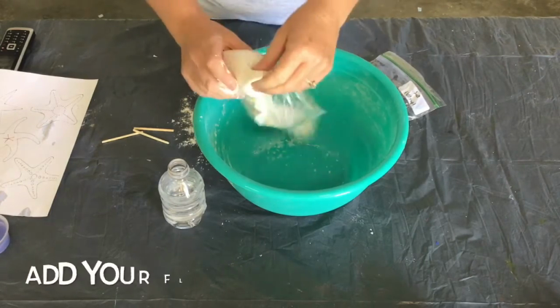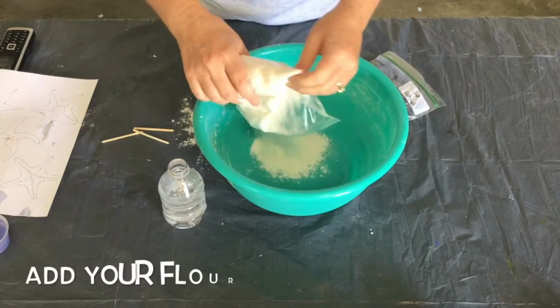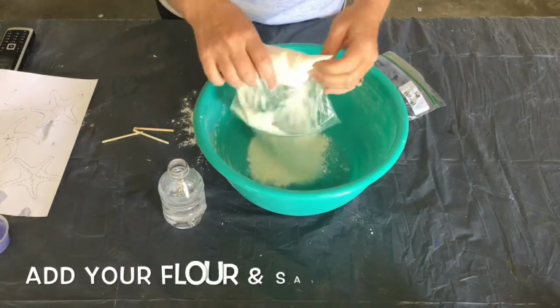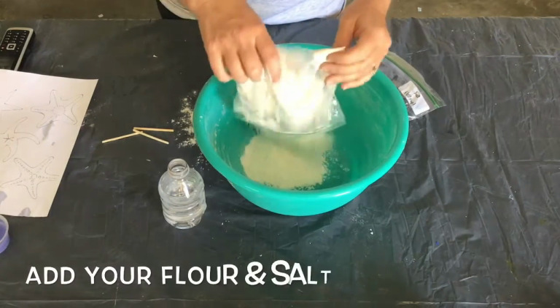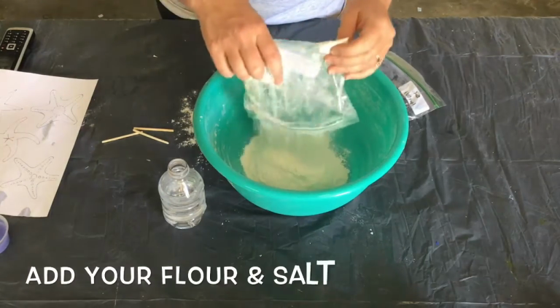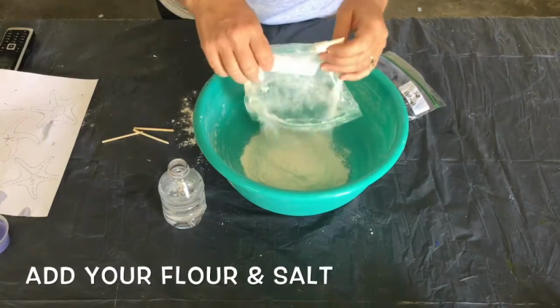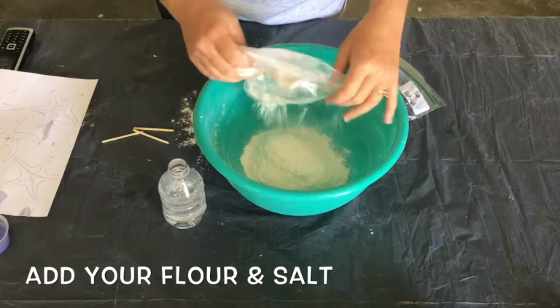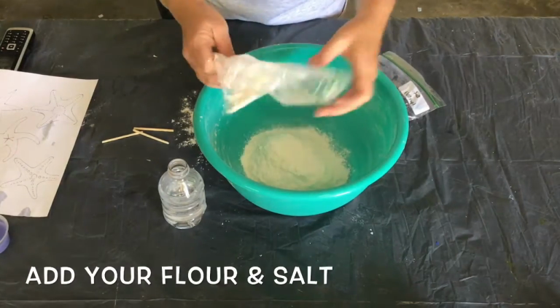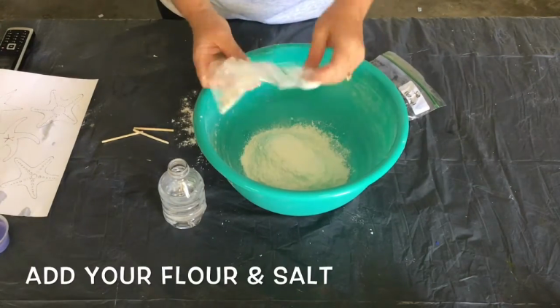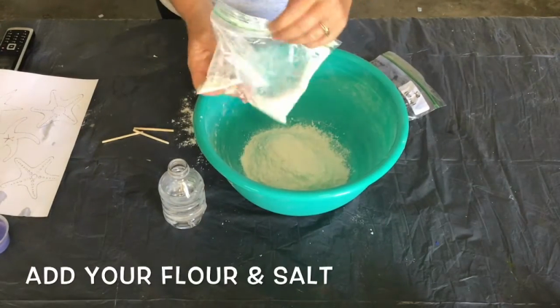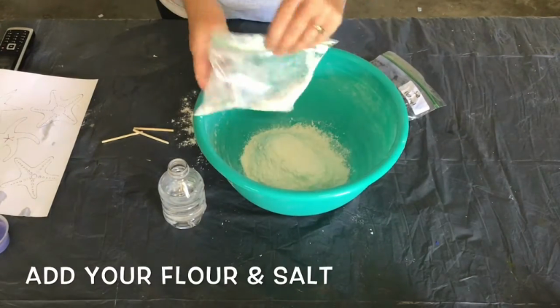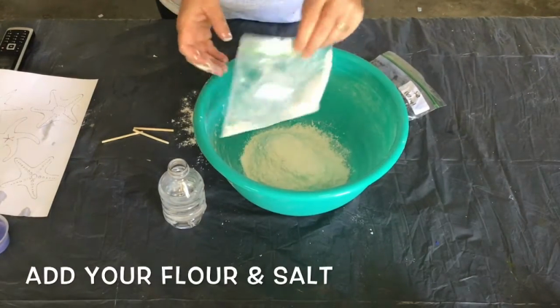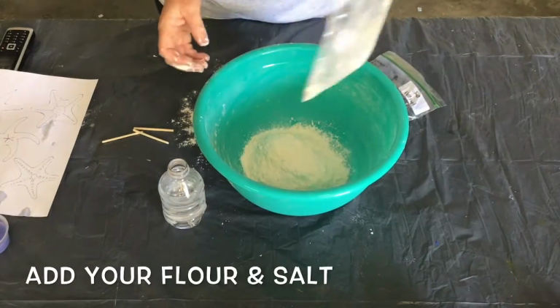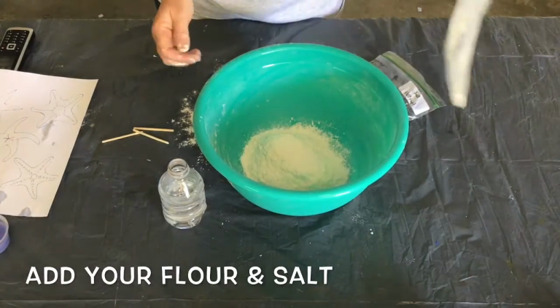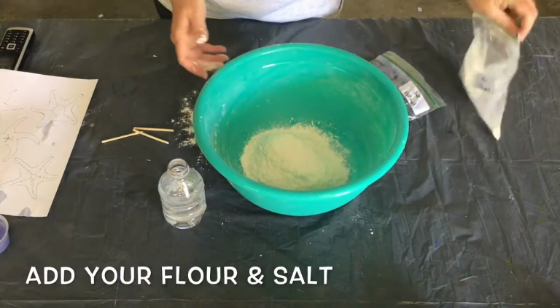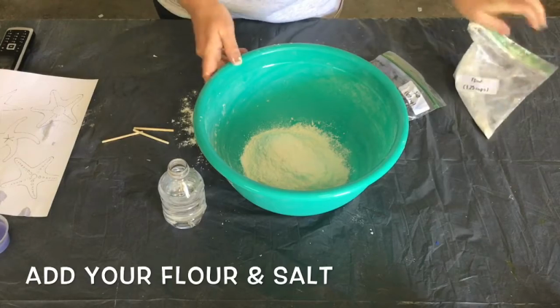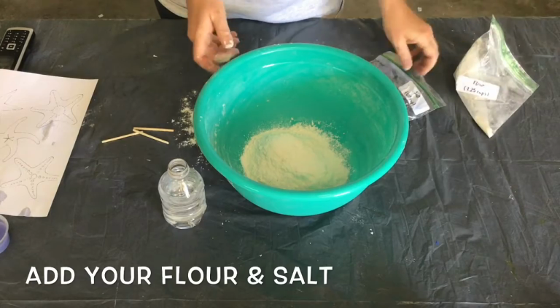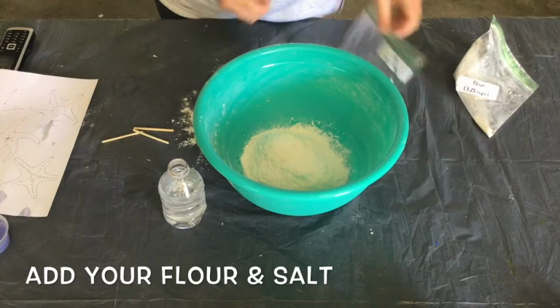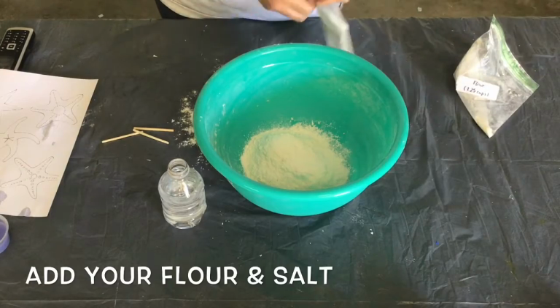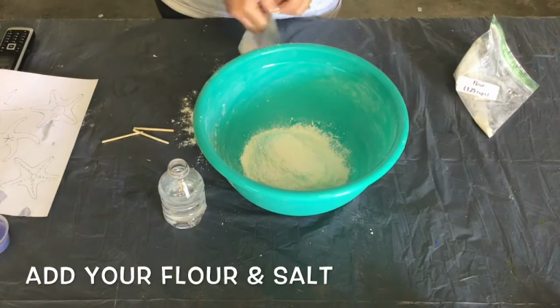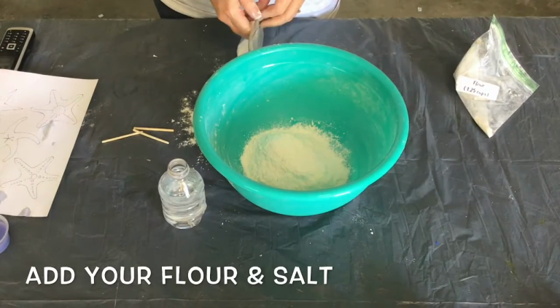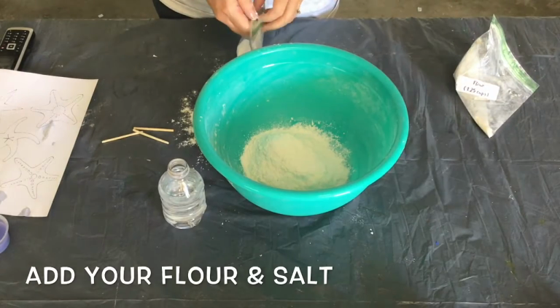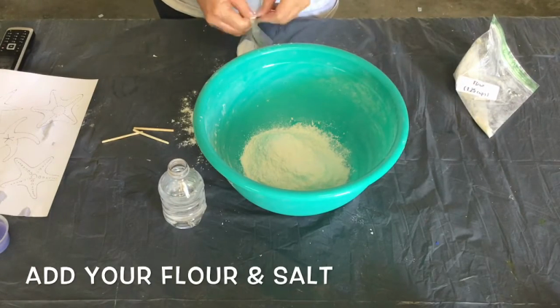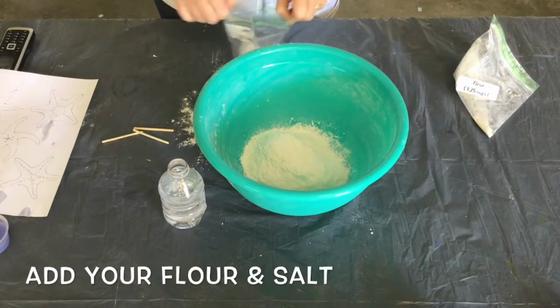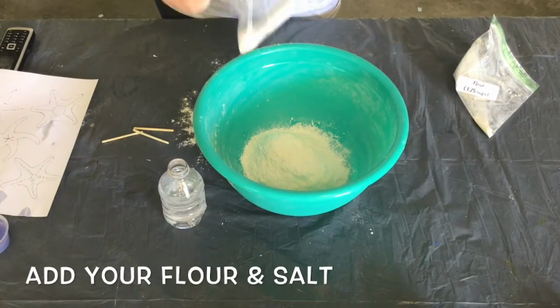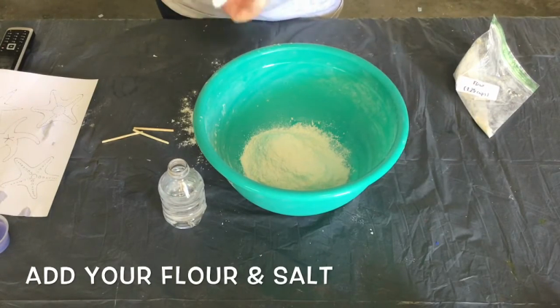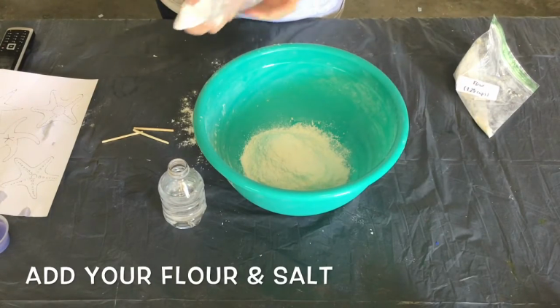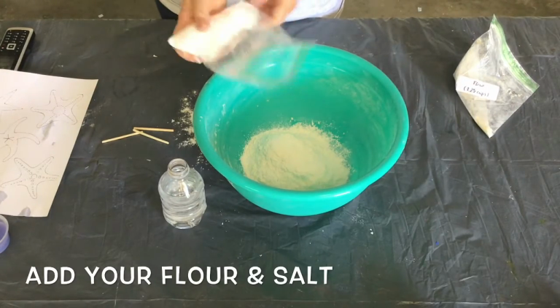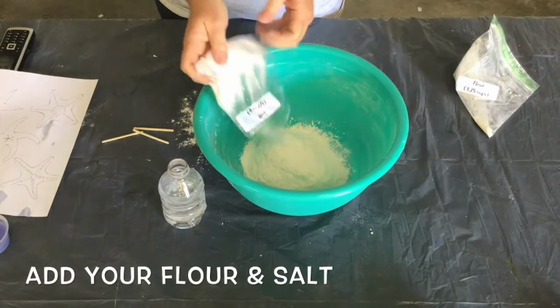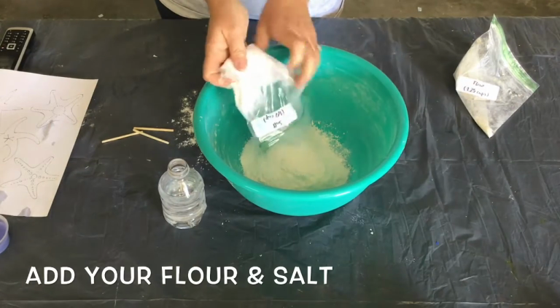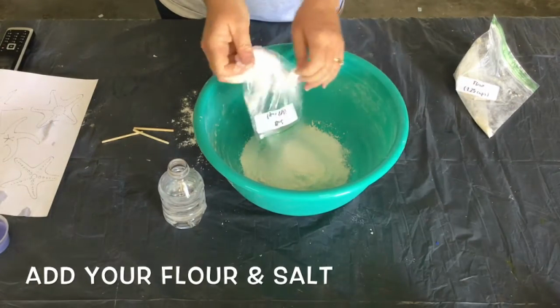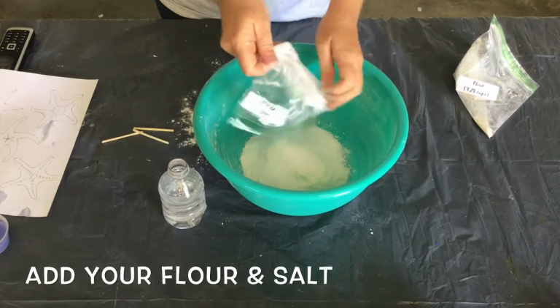Create a batch of salt dough by following the kit's instructions. This will make a full batch of the salt dough.